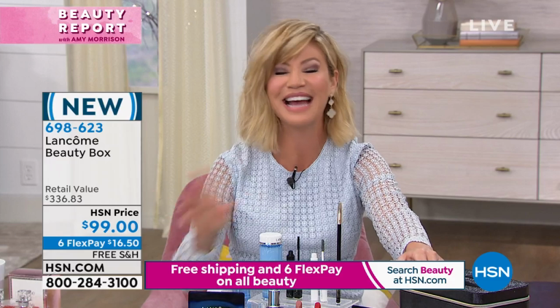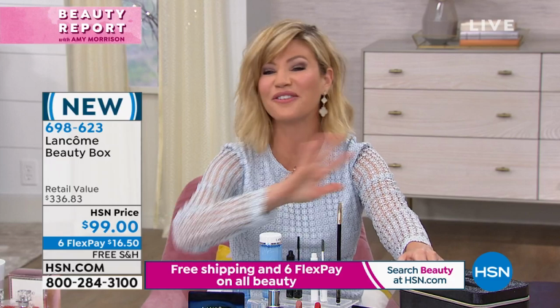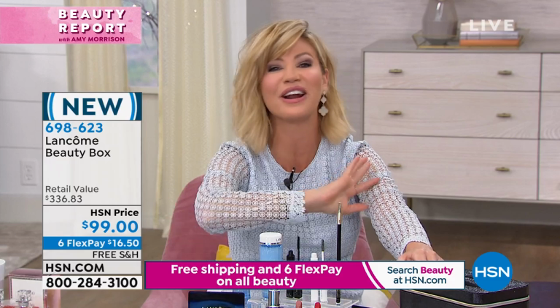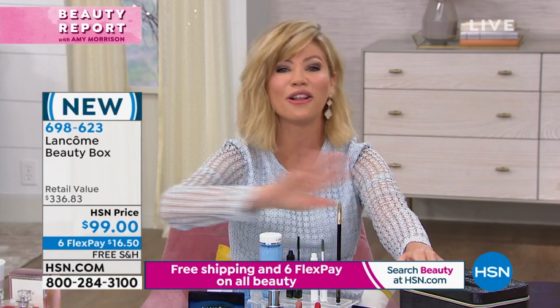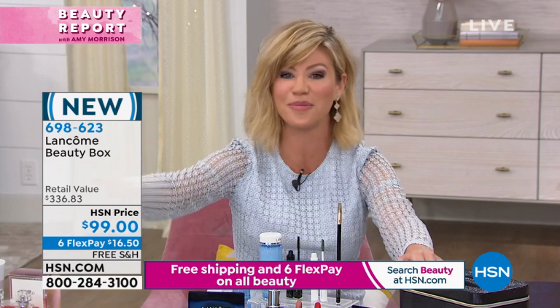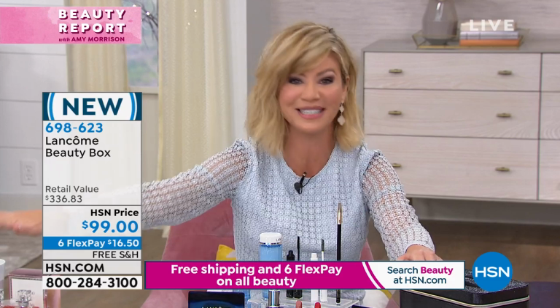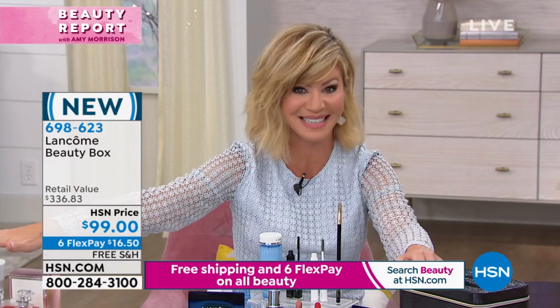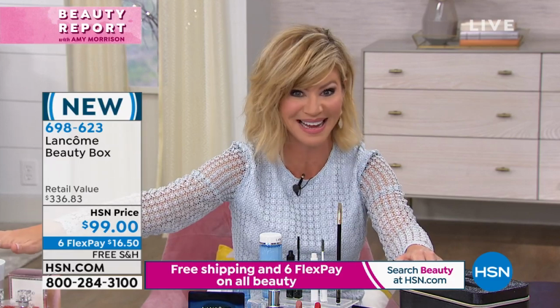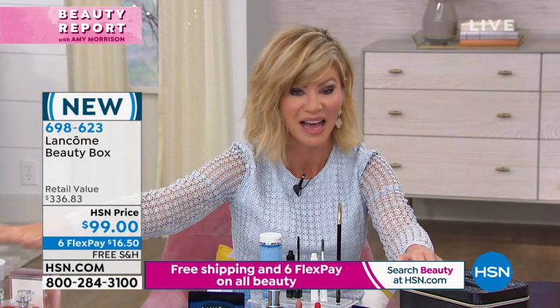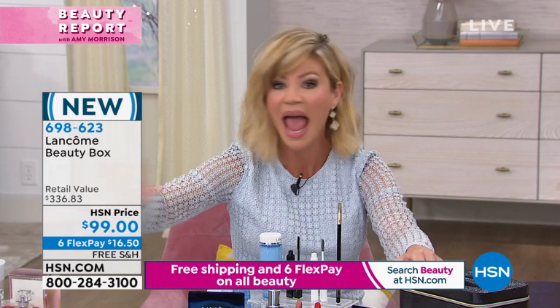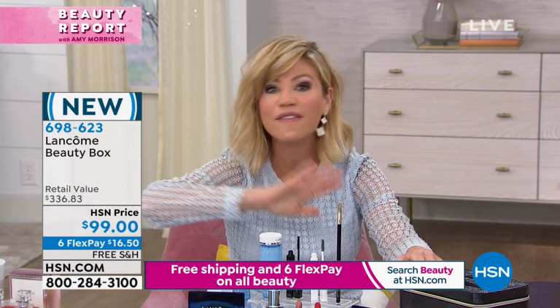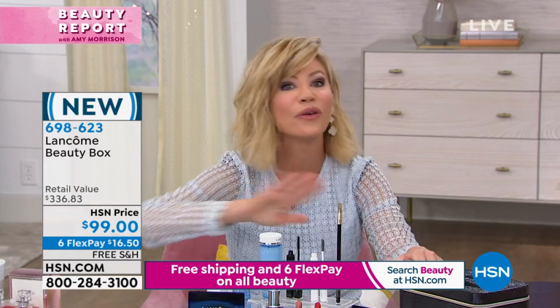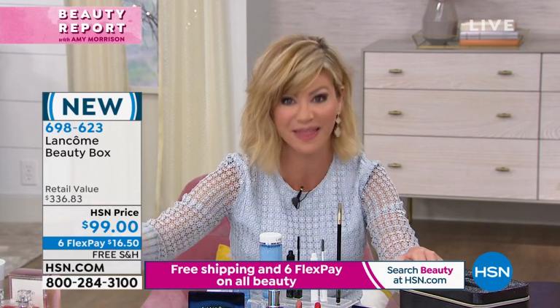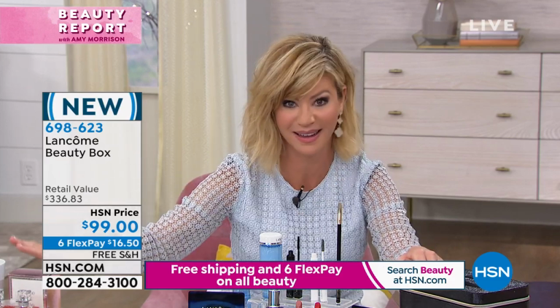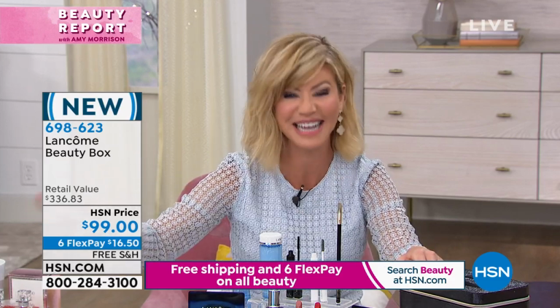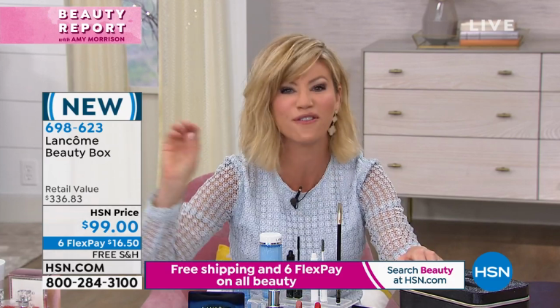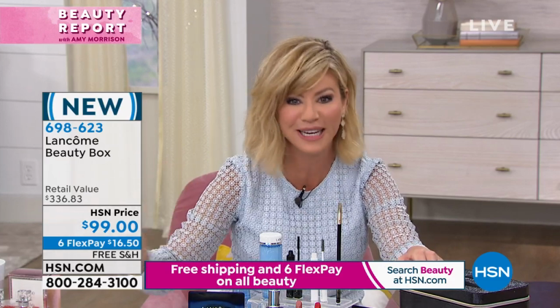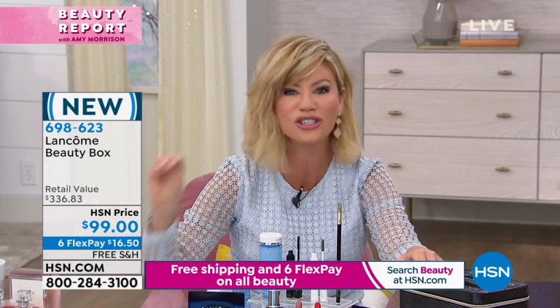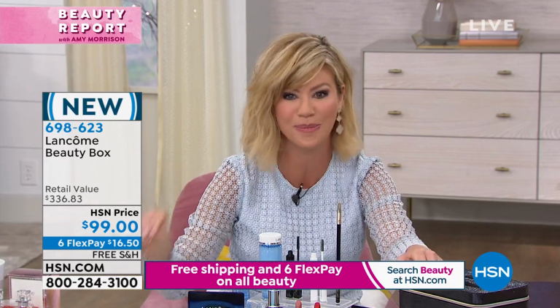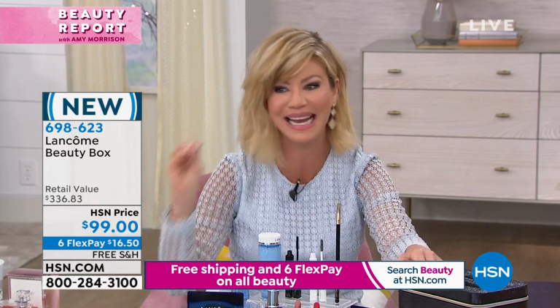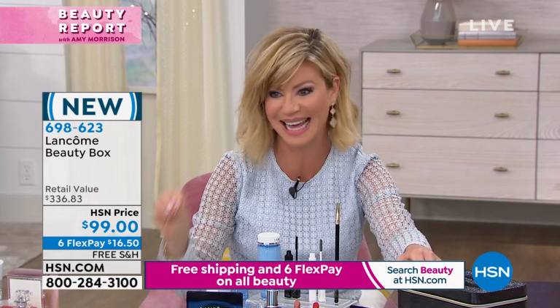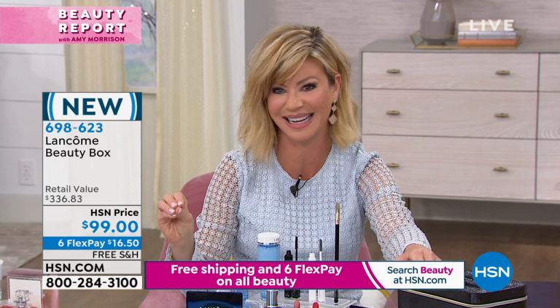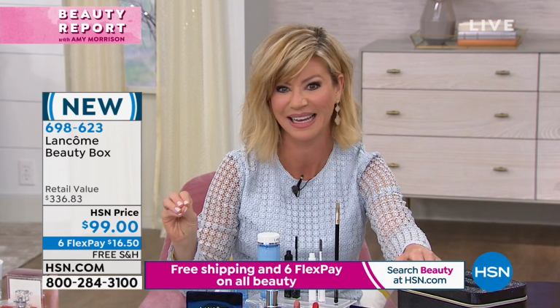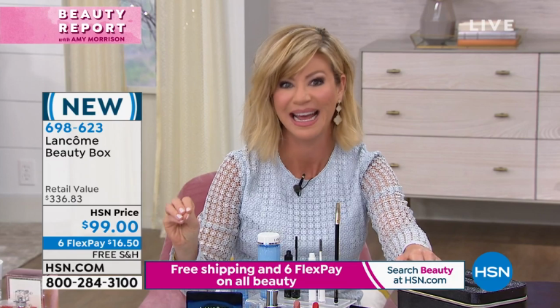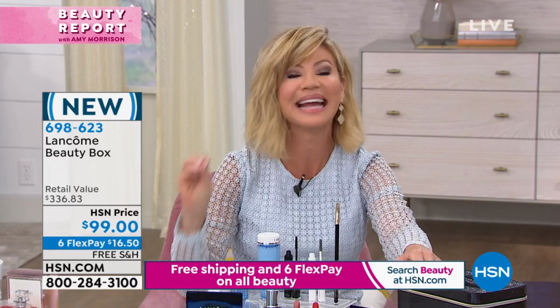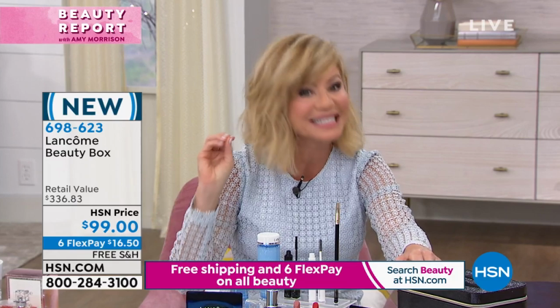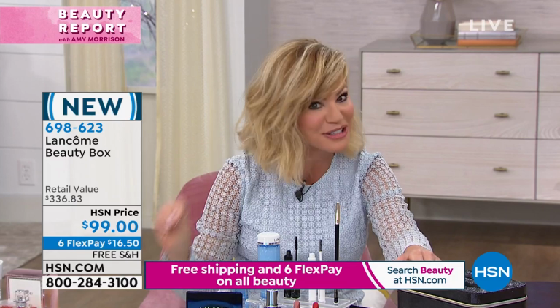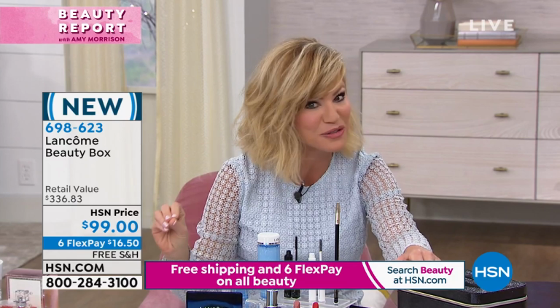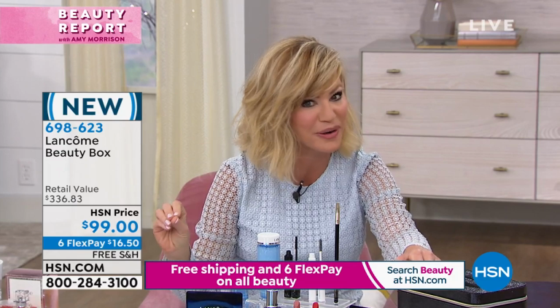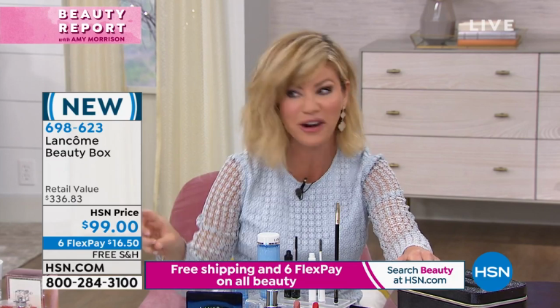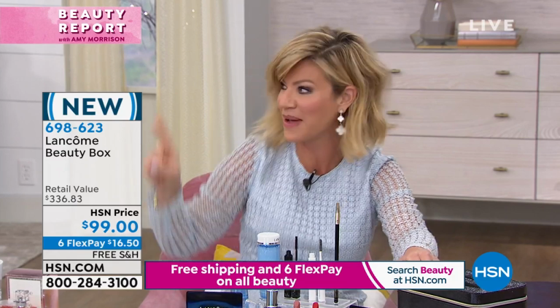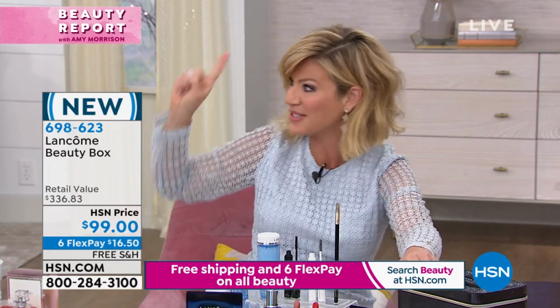It's on six interest-free credit card payments of $16.50. And don't forget, all of our beauty today - everything is free shipping and handling, and six interest-free credit card payments.